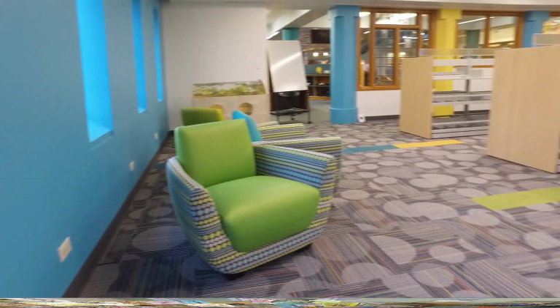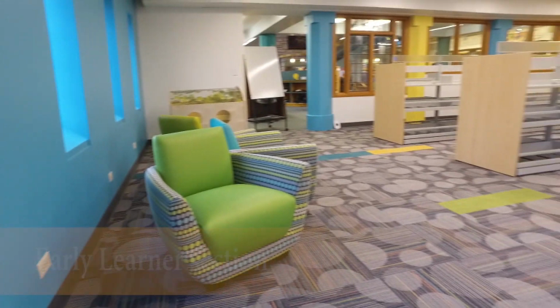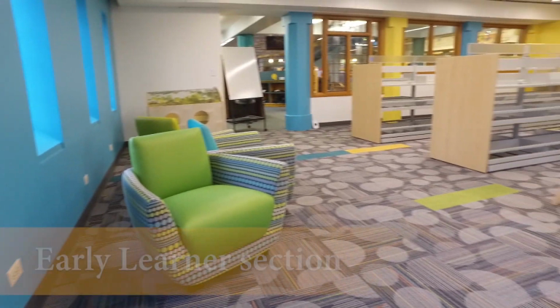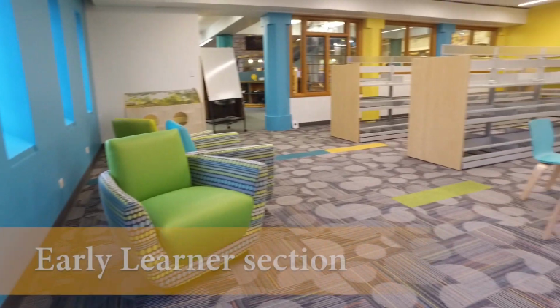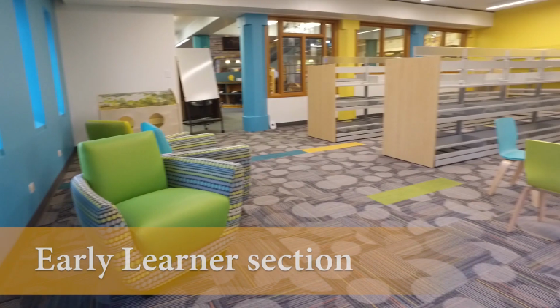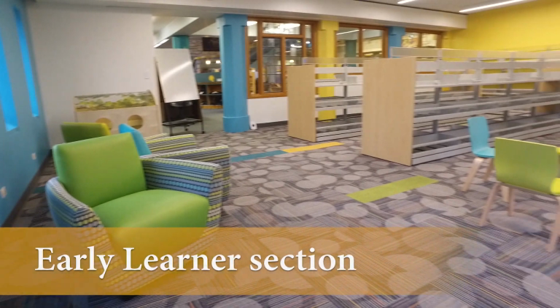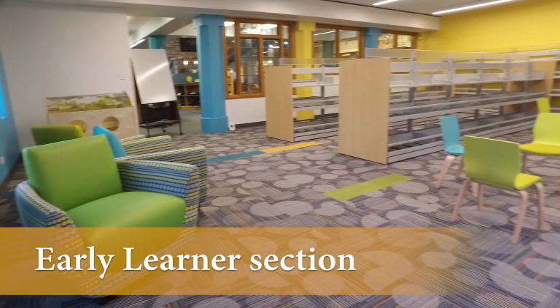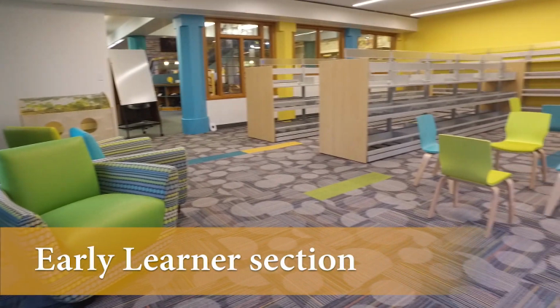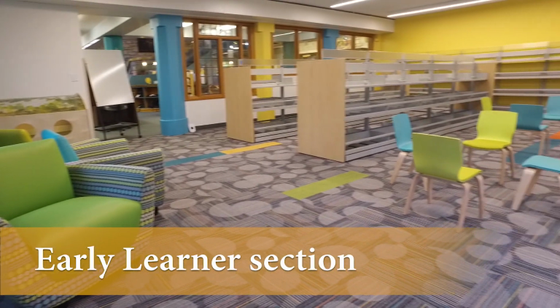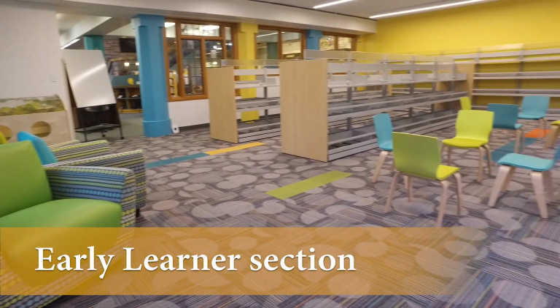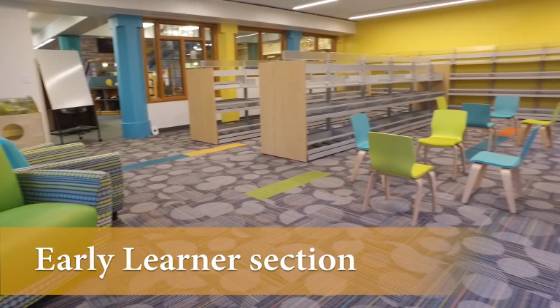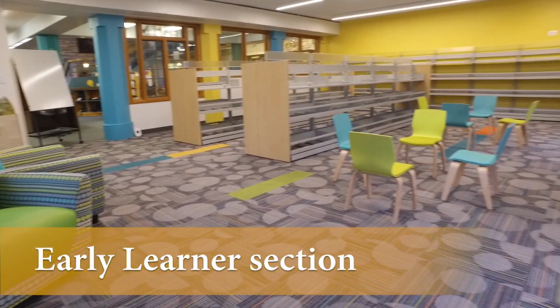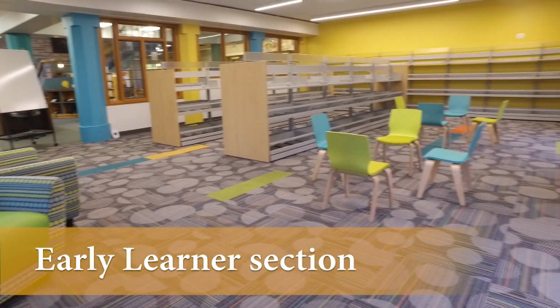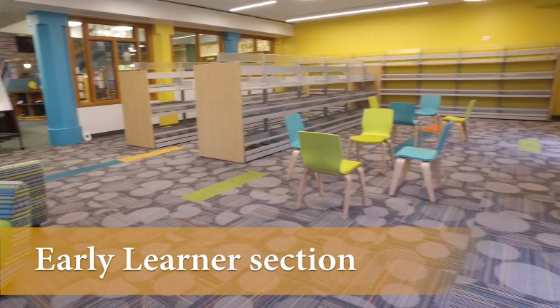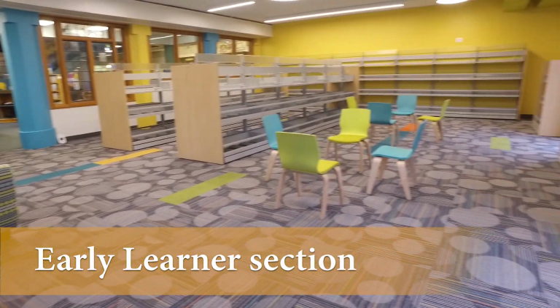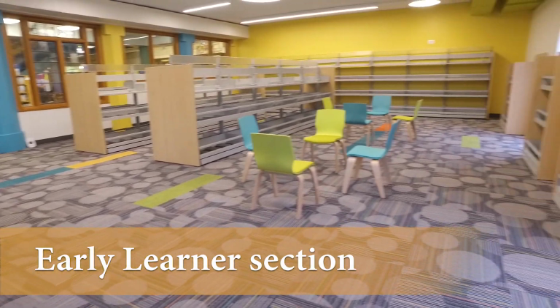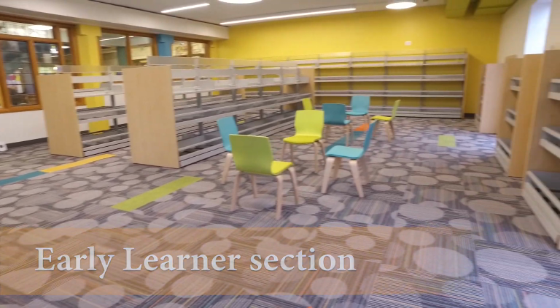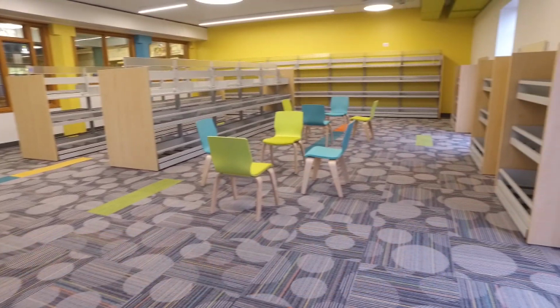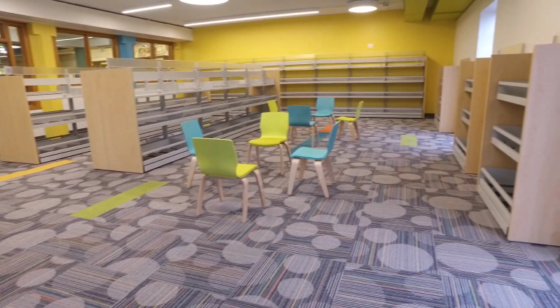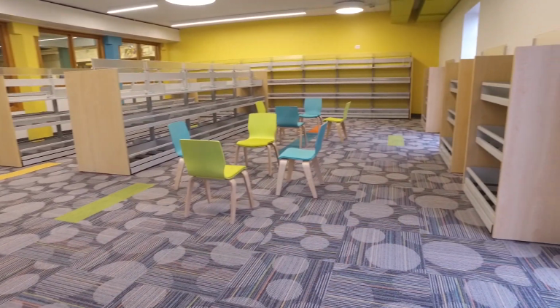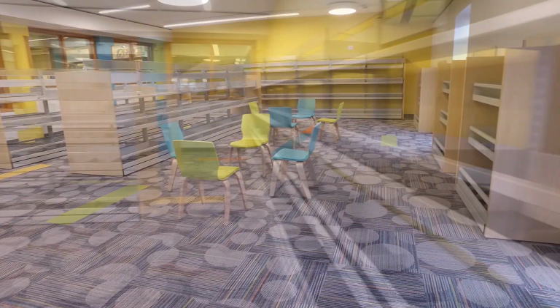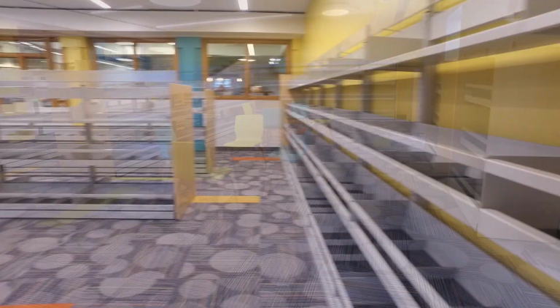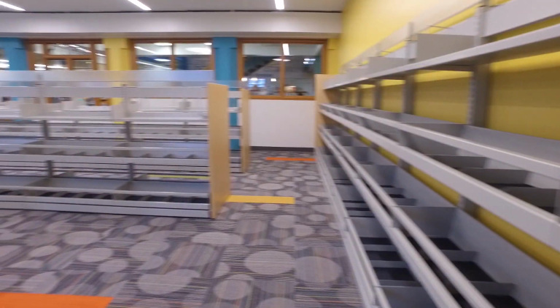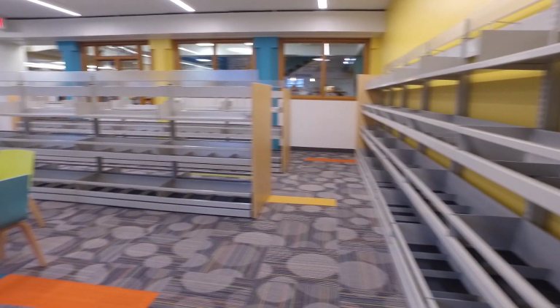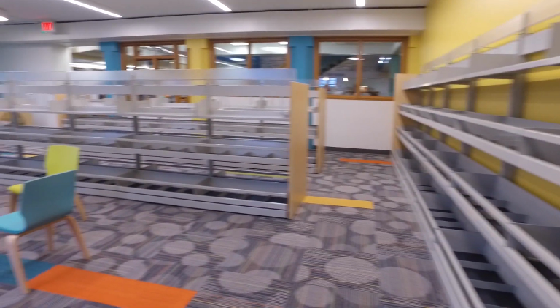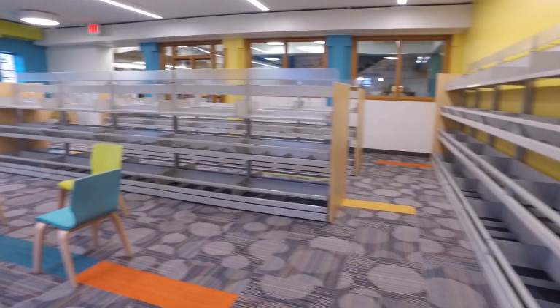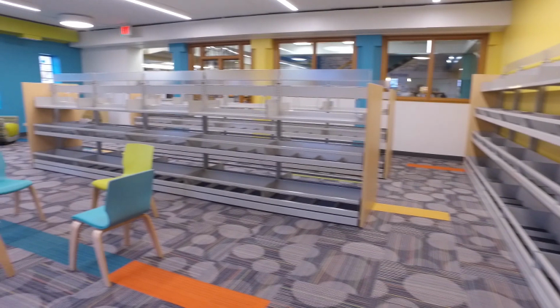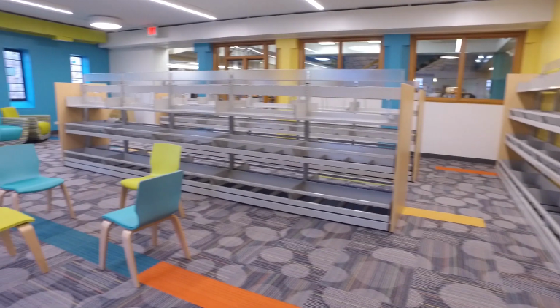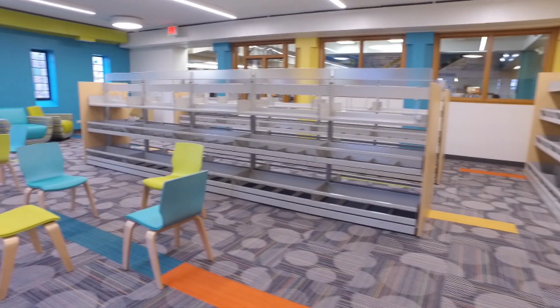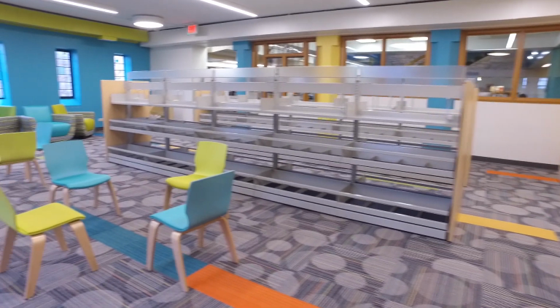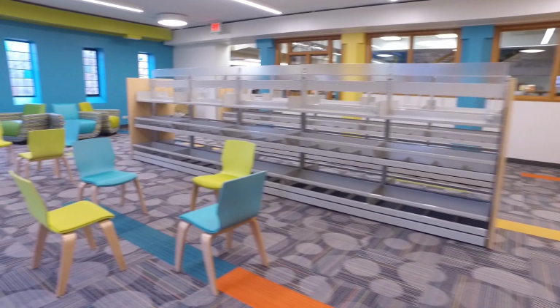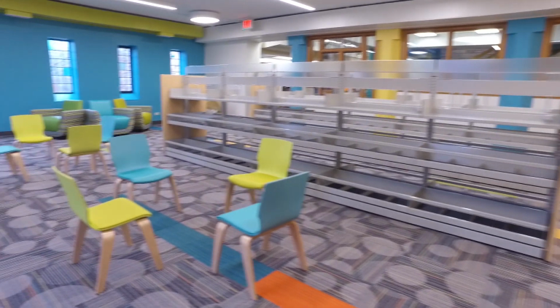The almost completed new early learner section gives a sneak peek of what's in store. This renovation was paid for through fundraising and gifts.